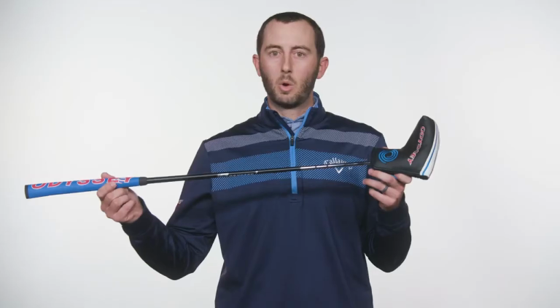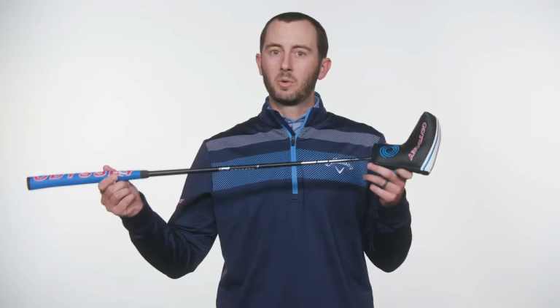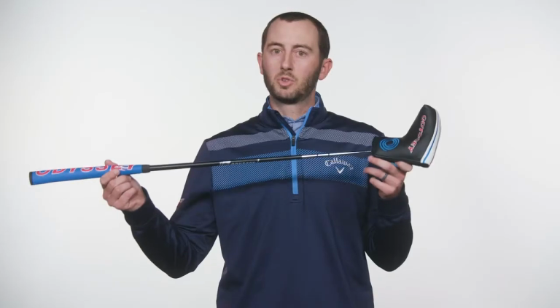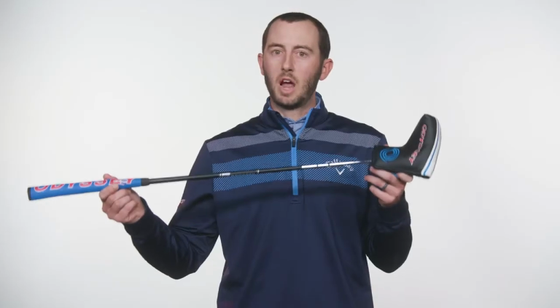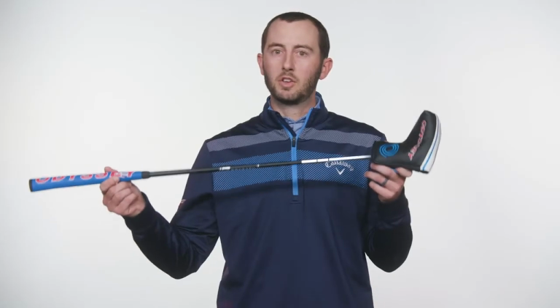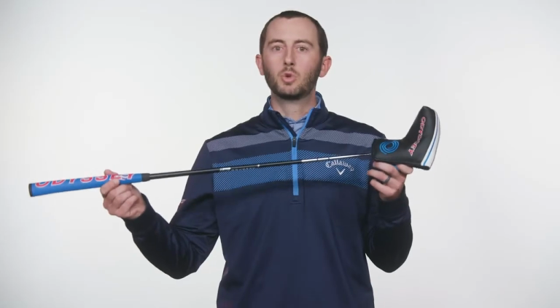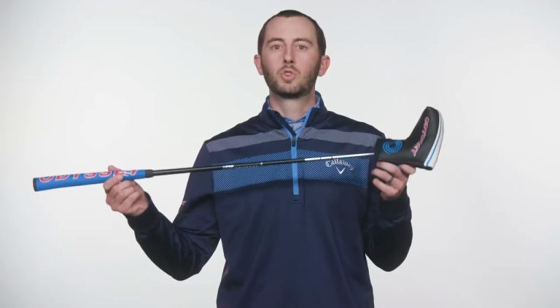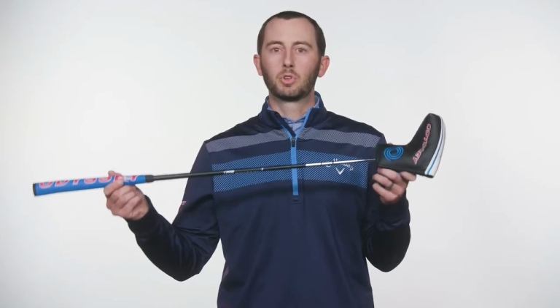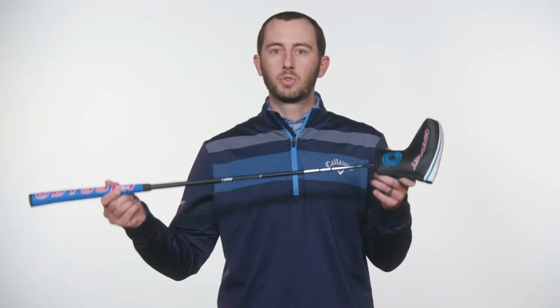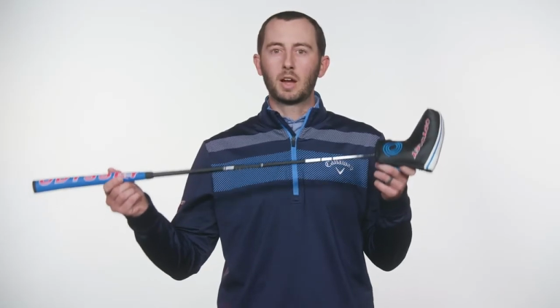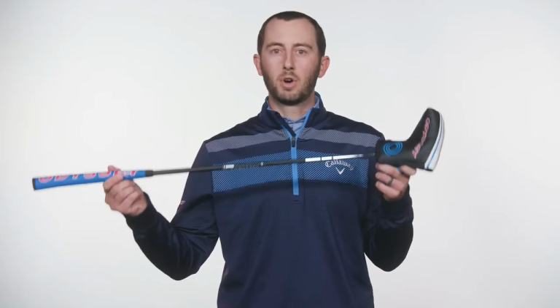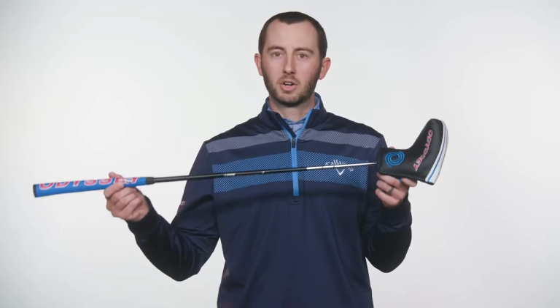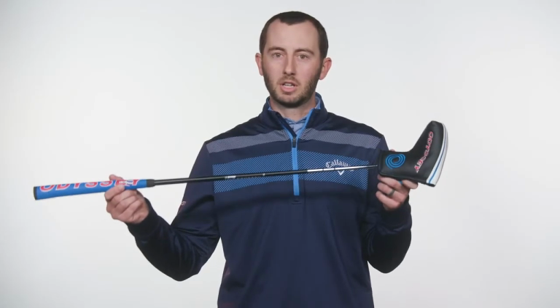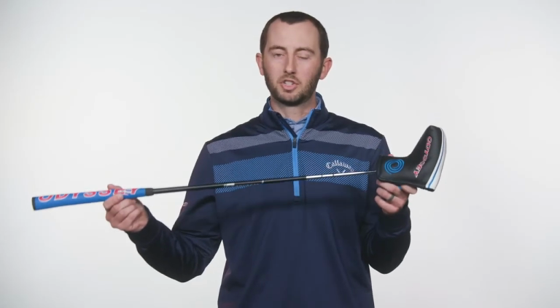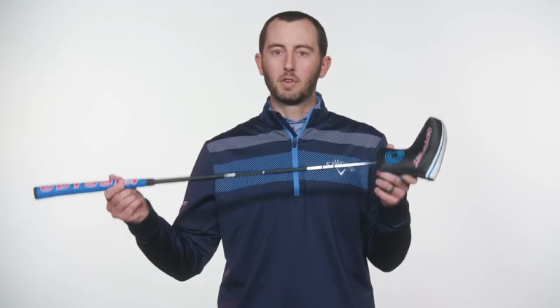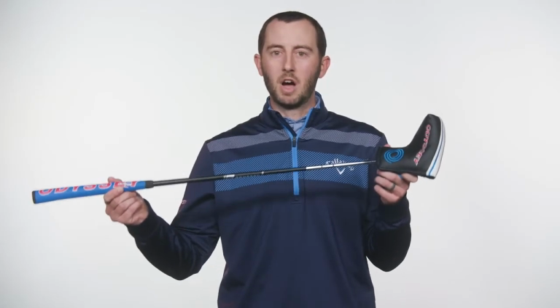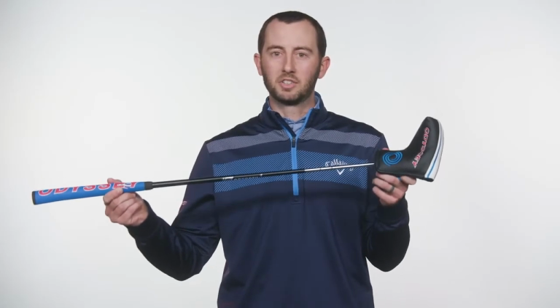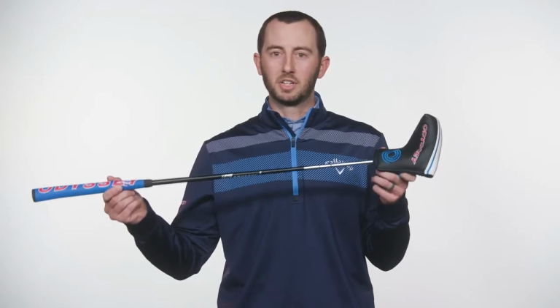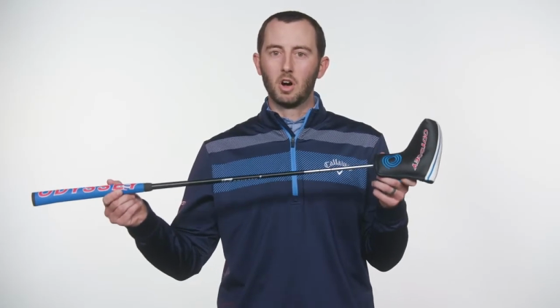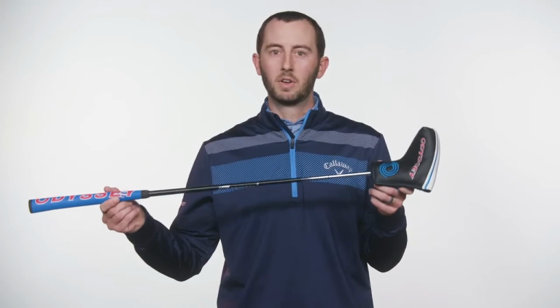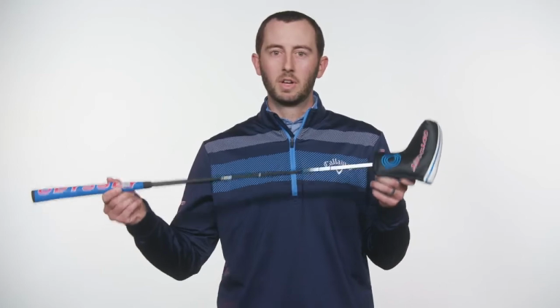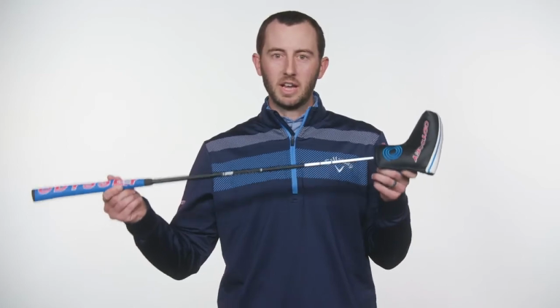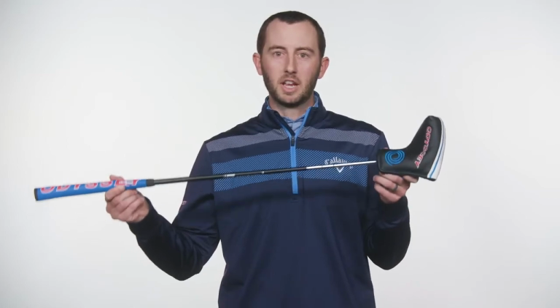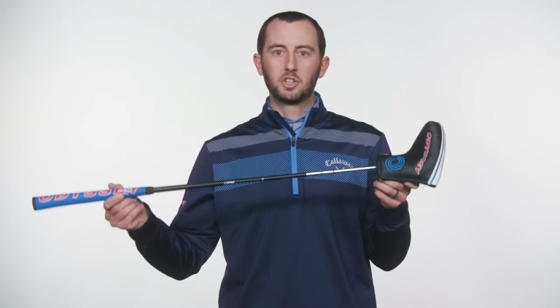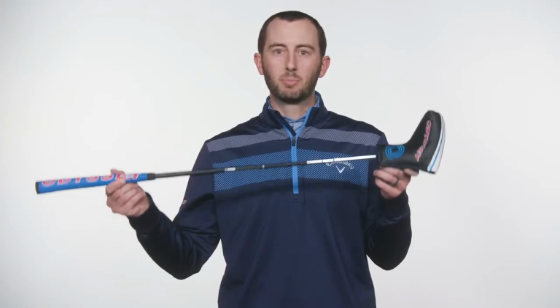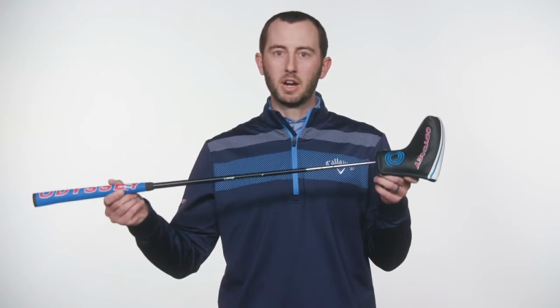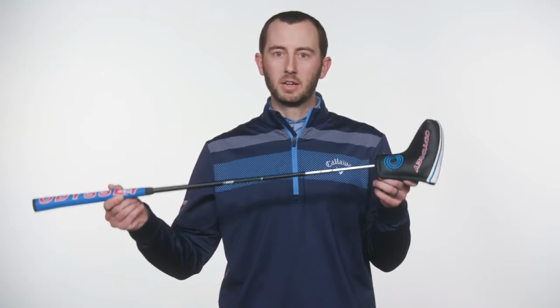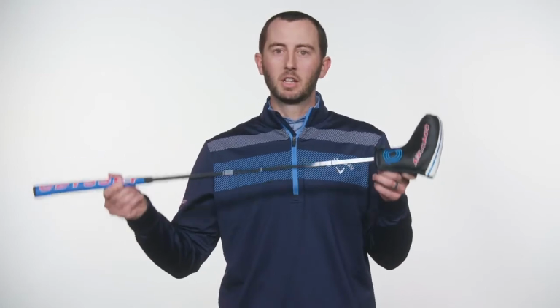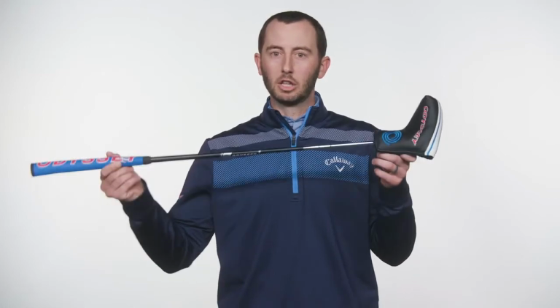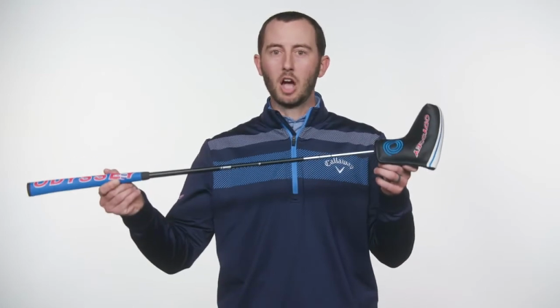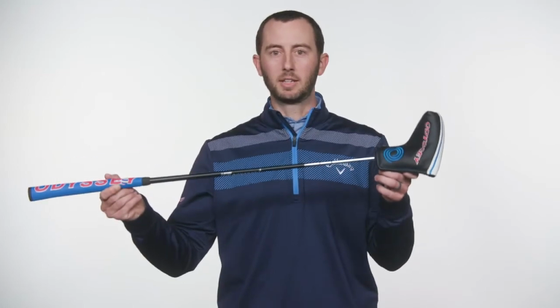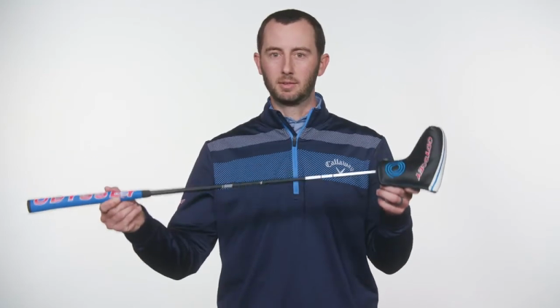Go out and try the new triple track putter collection from Odyssey Golf and get your putting locked in.